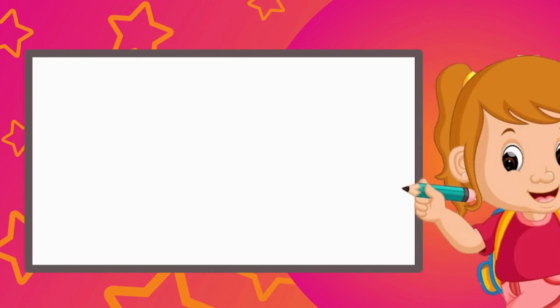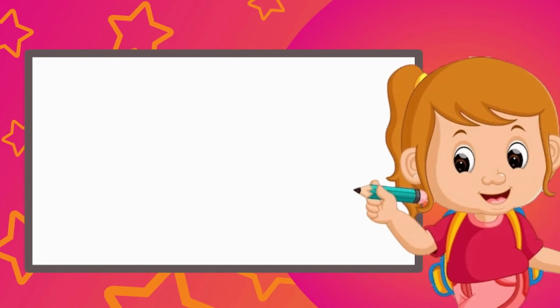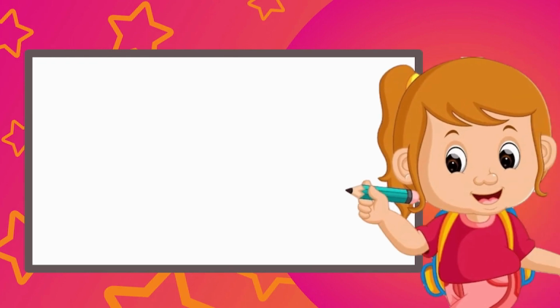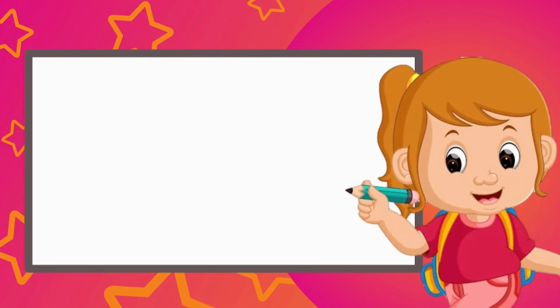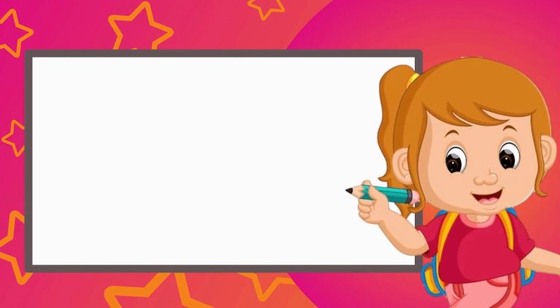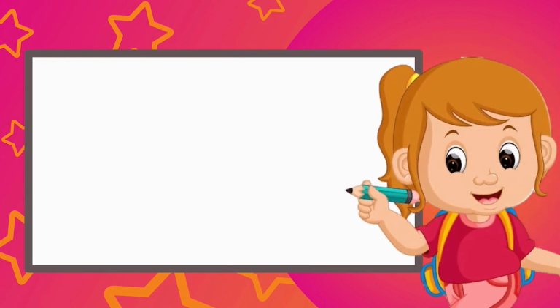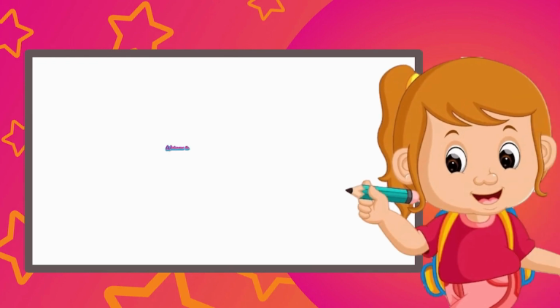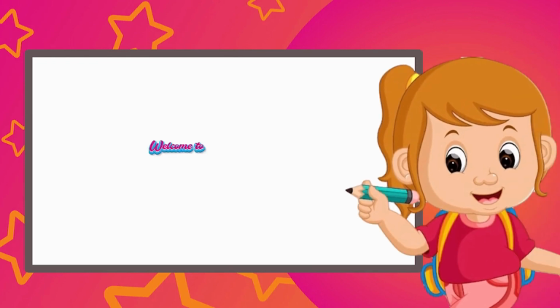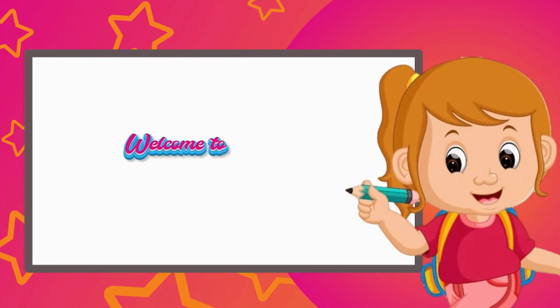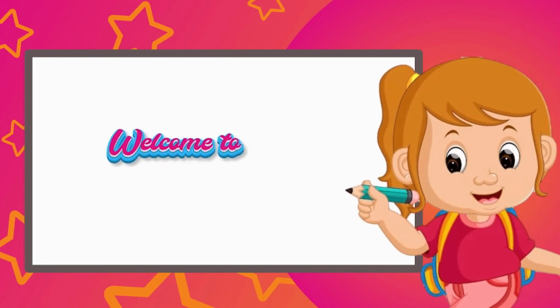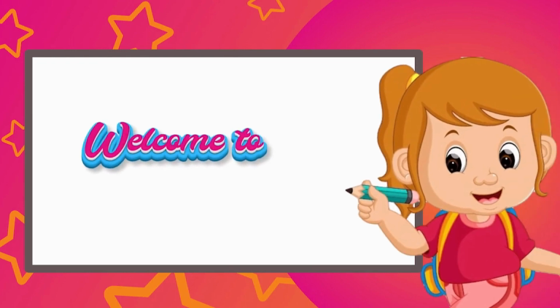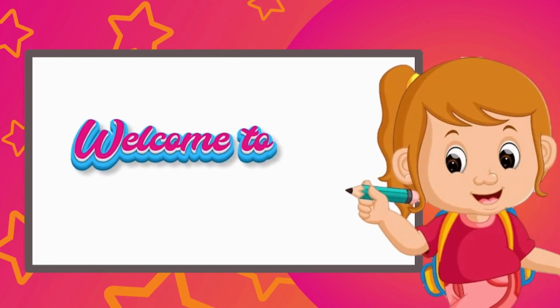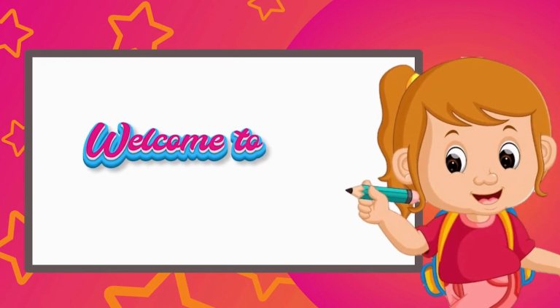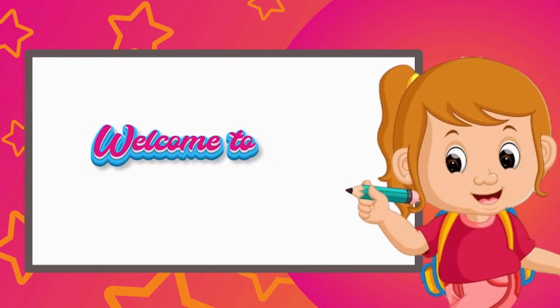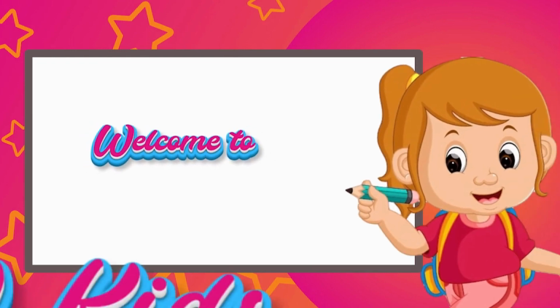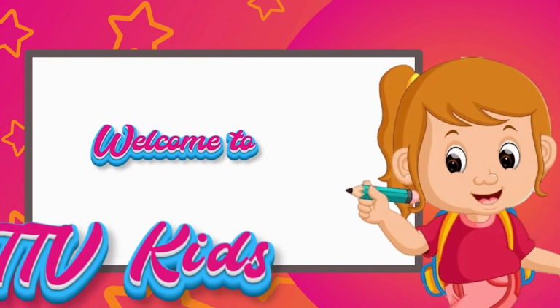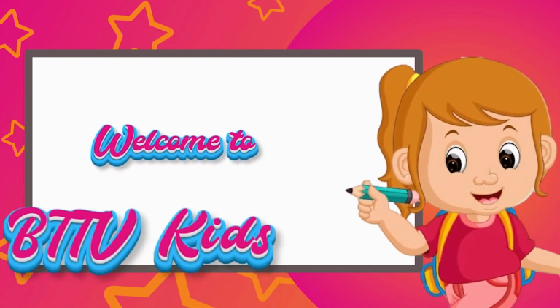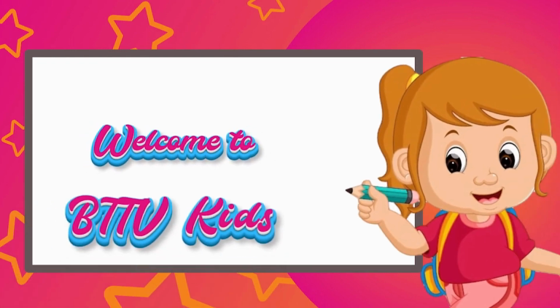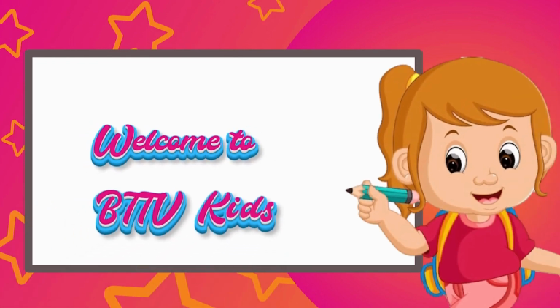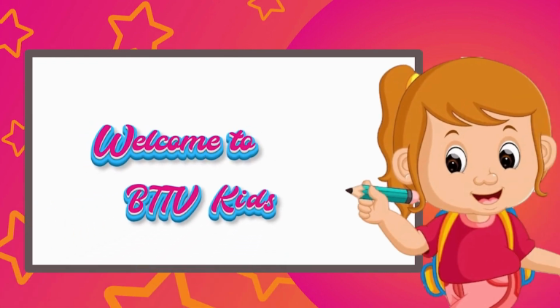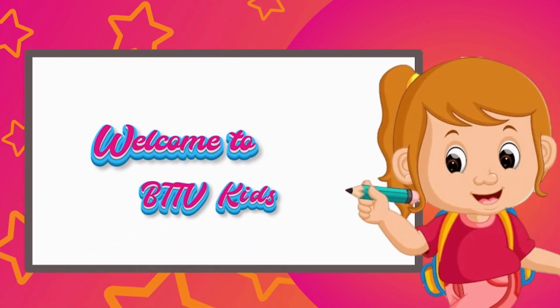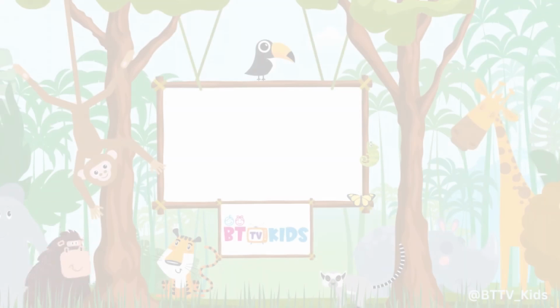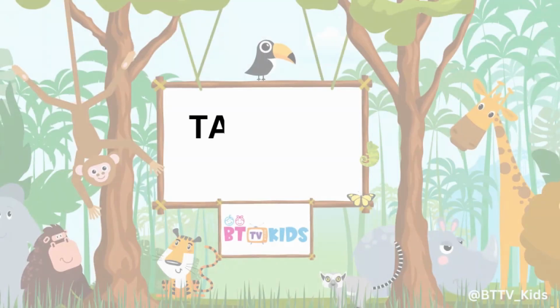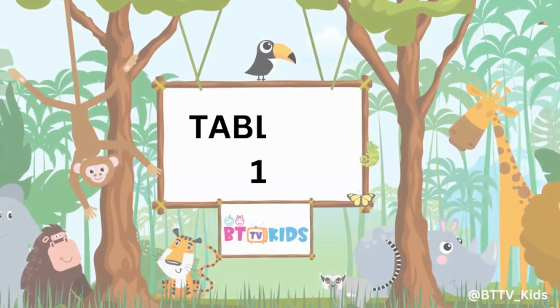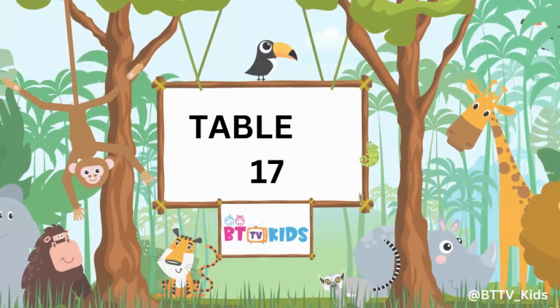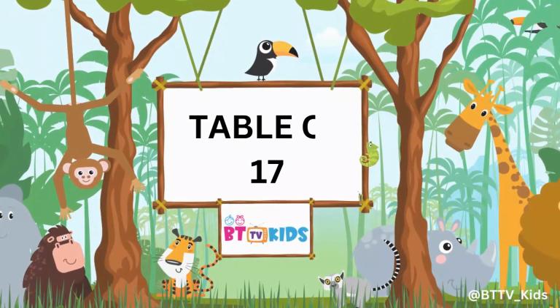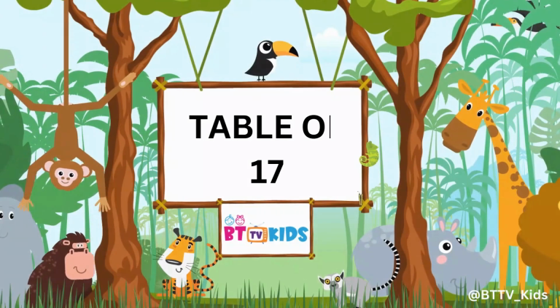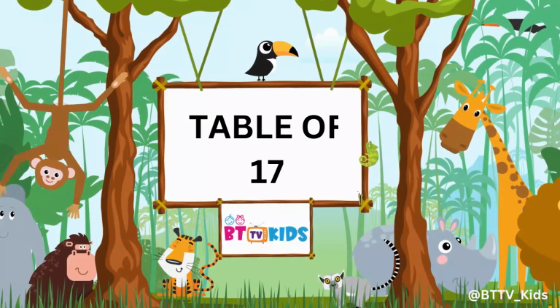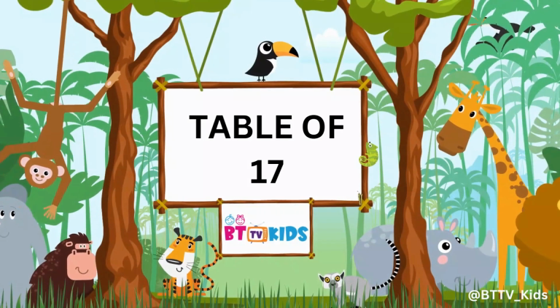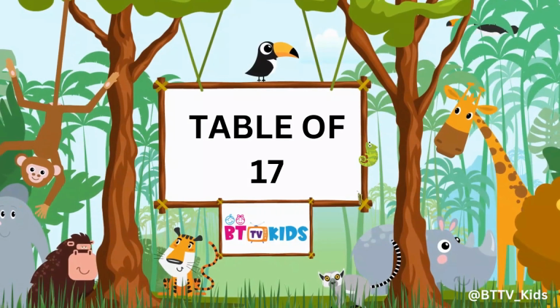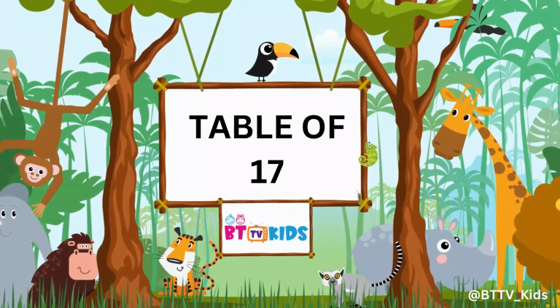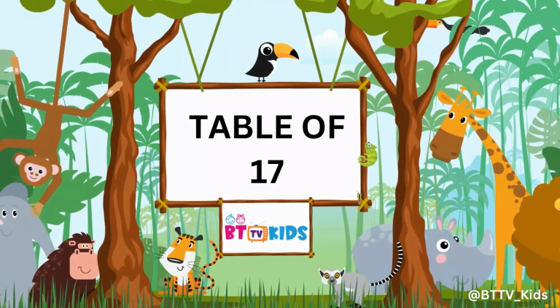Welcome to BTTV Kits. Hi friends, now we will learn the table of seventeen.